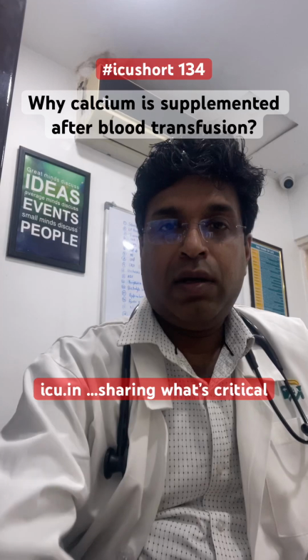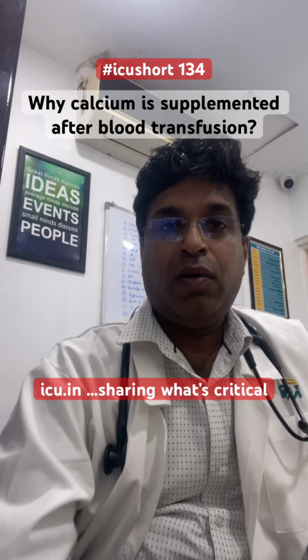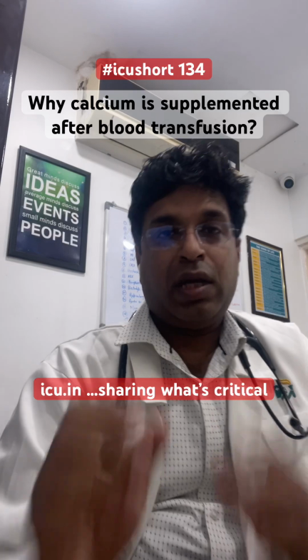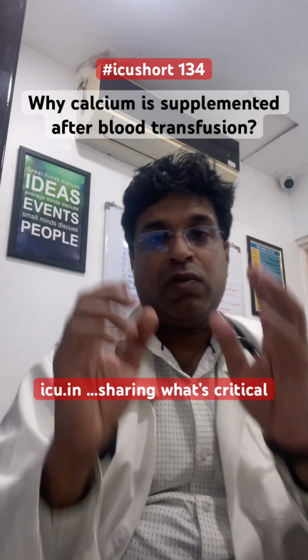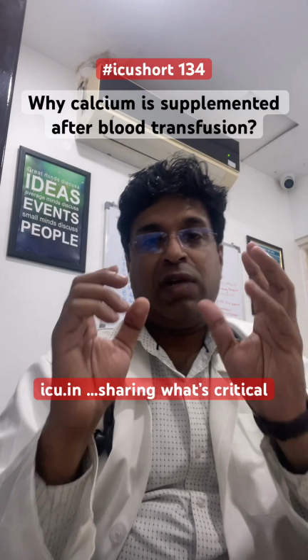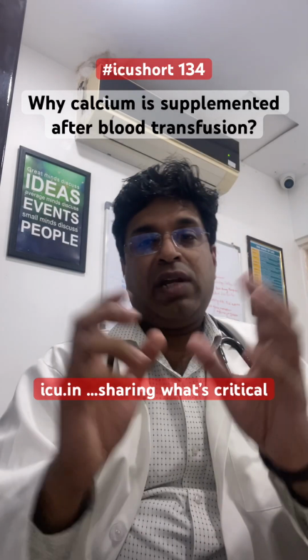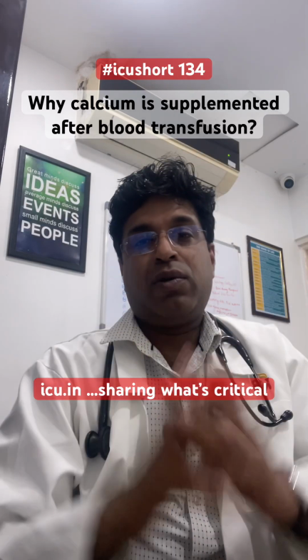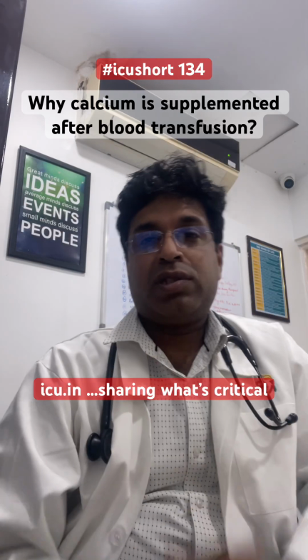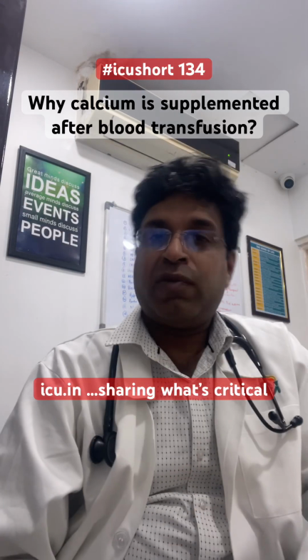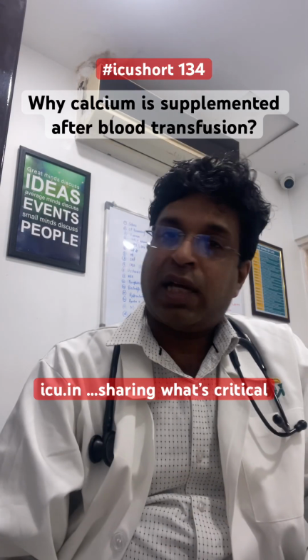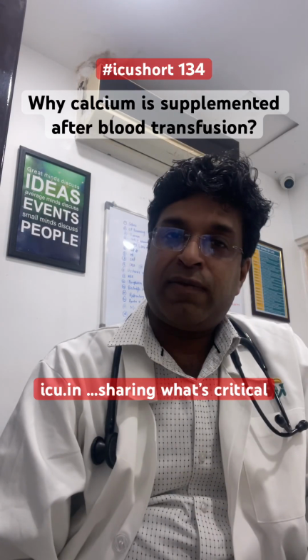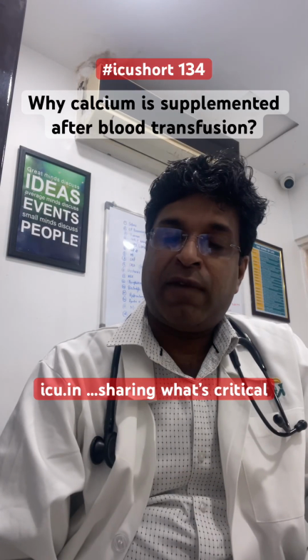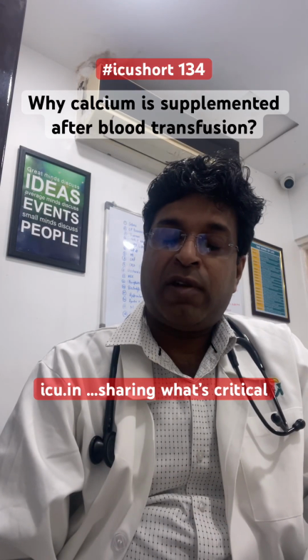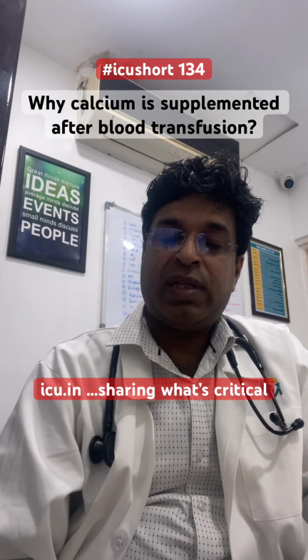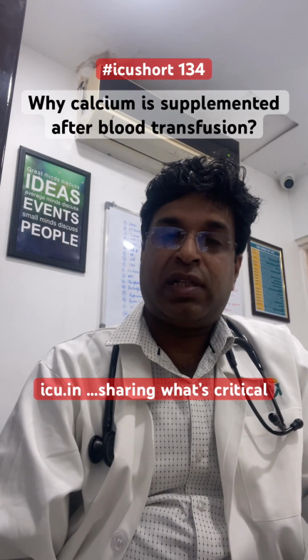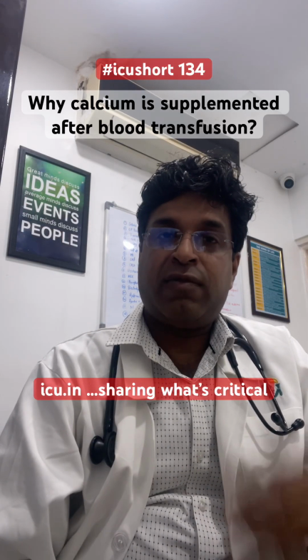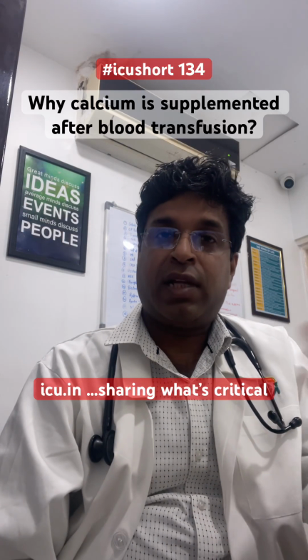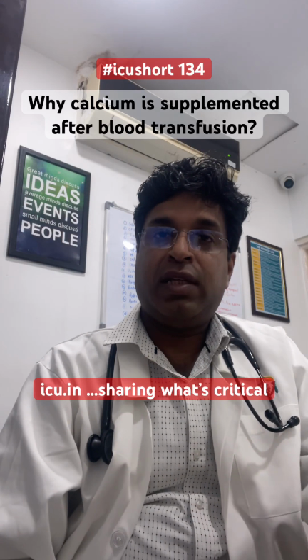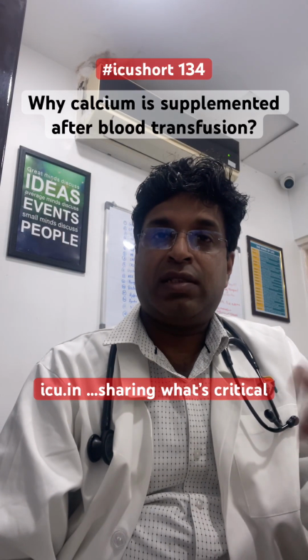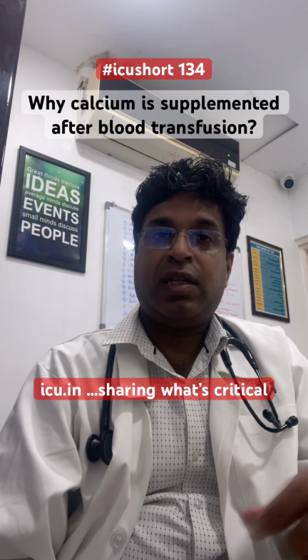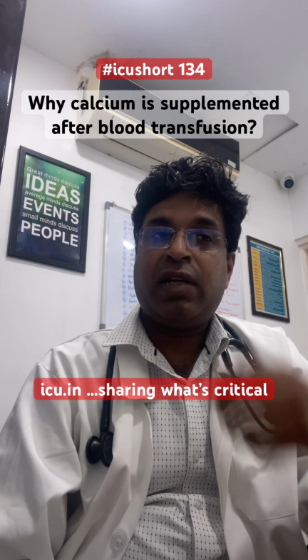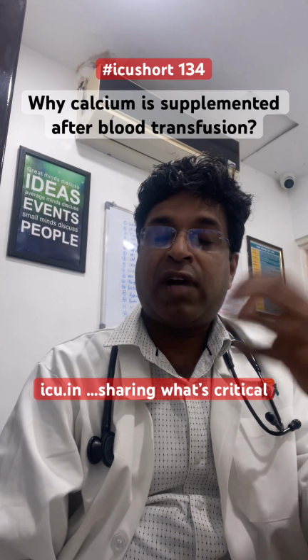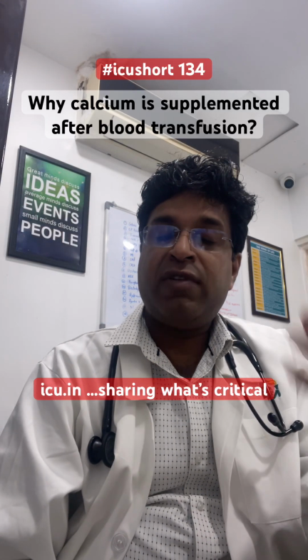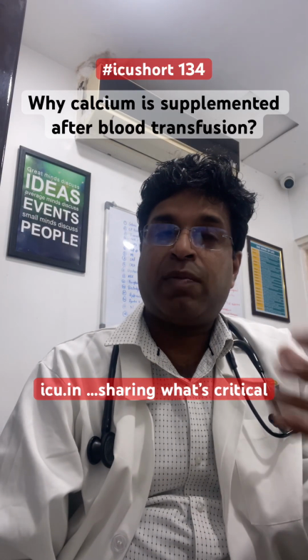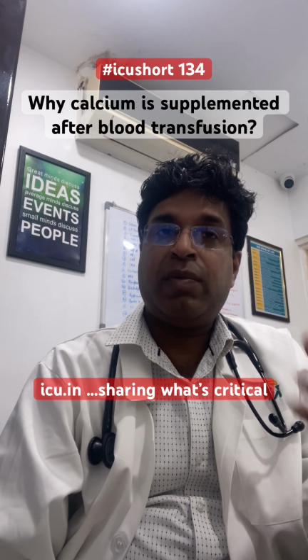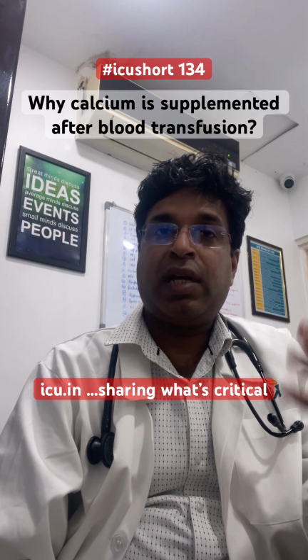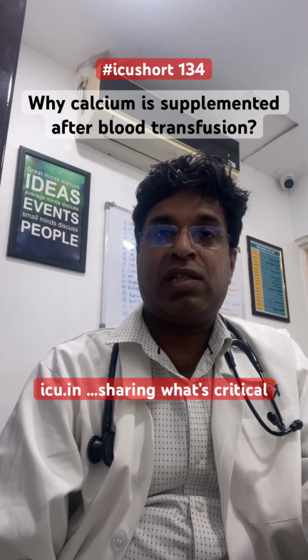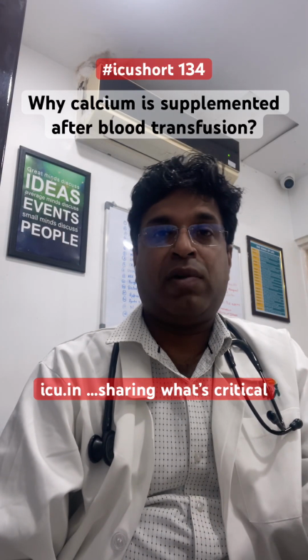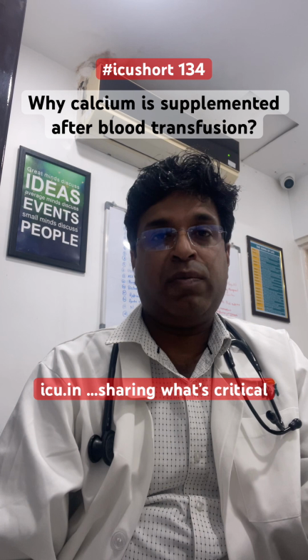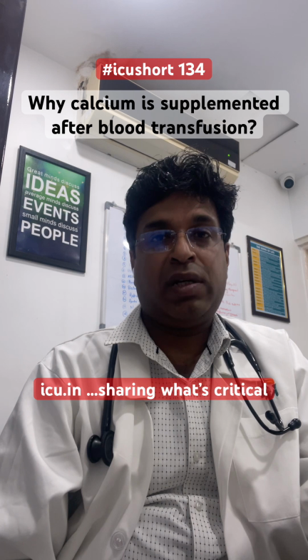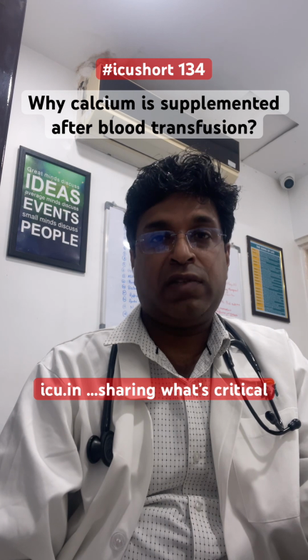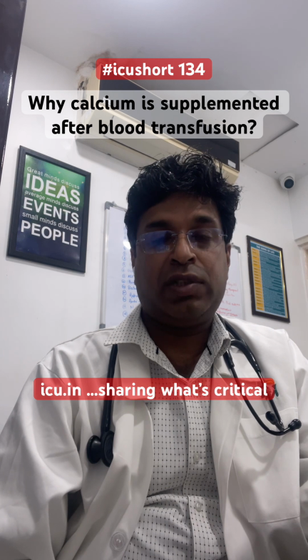A very good question was asked by one of my staff, Aarti, yesterday: why do we supplement calcium after blood transfusion?